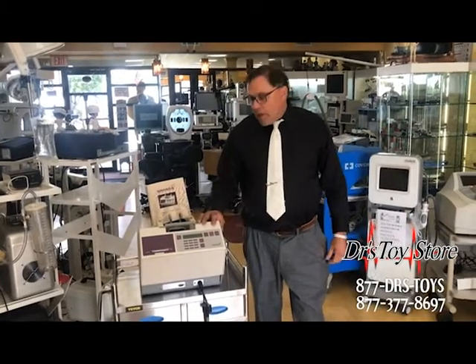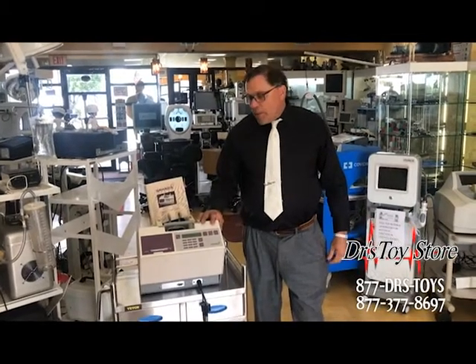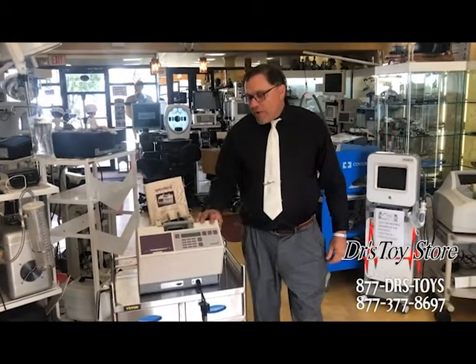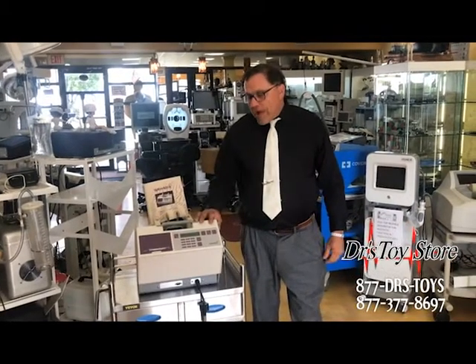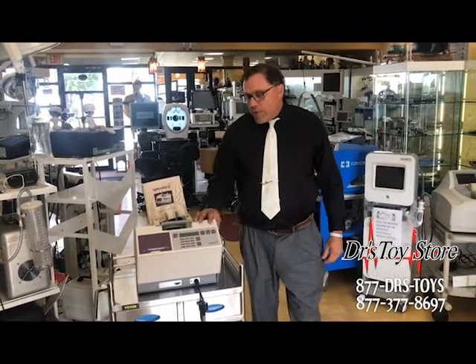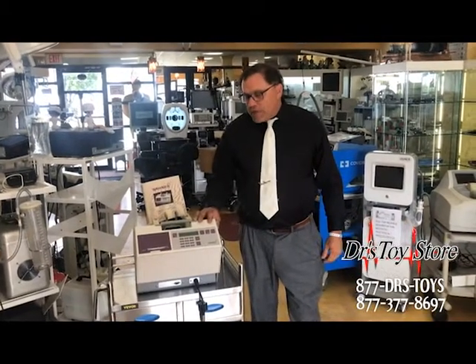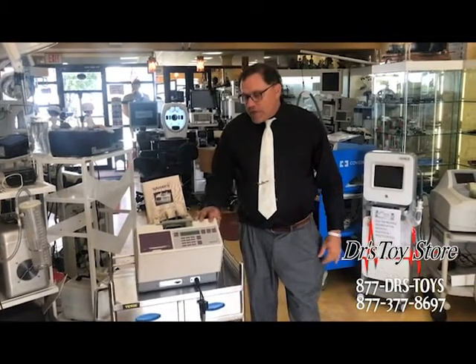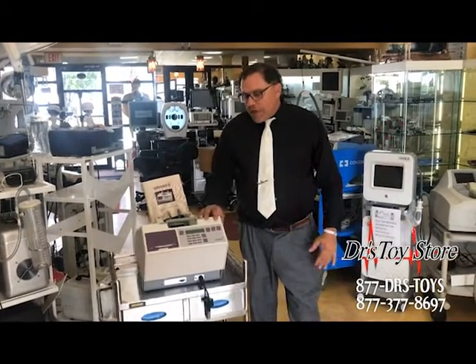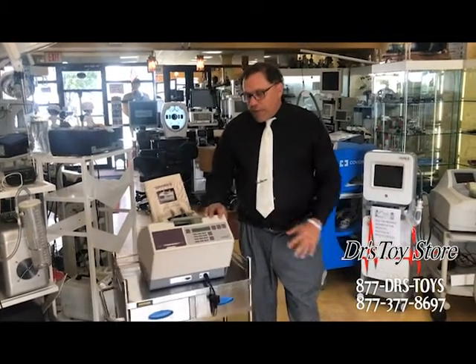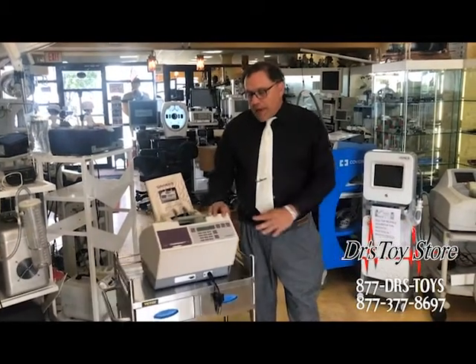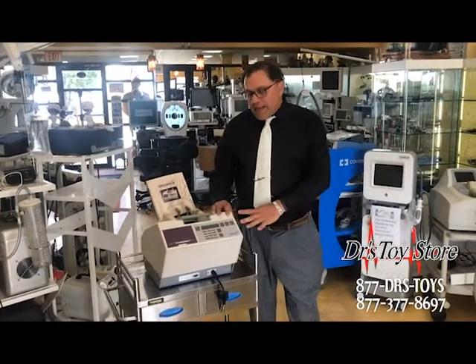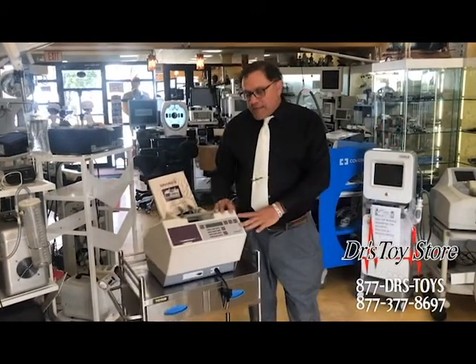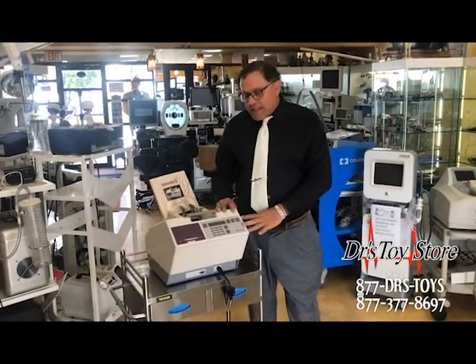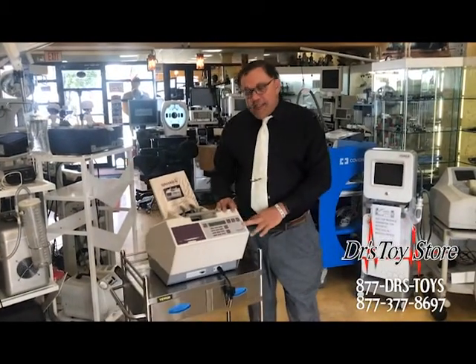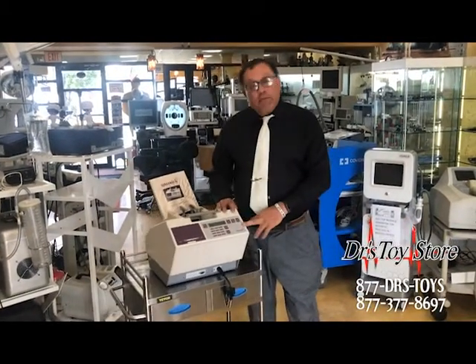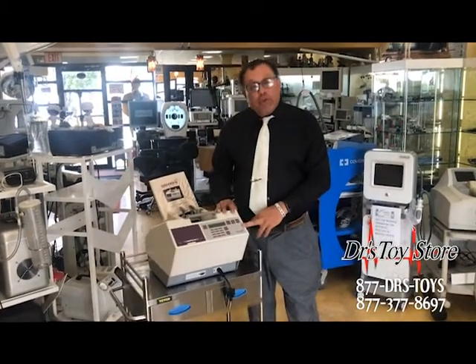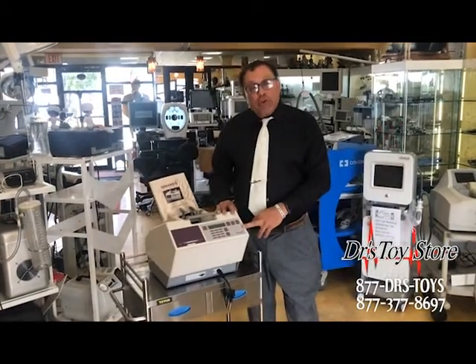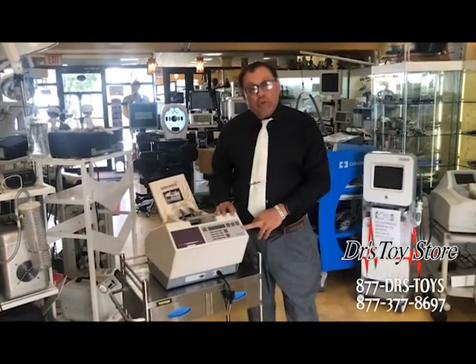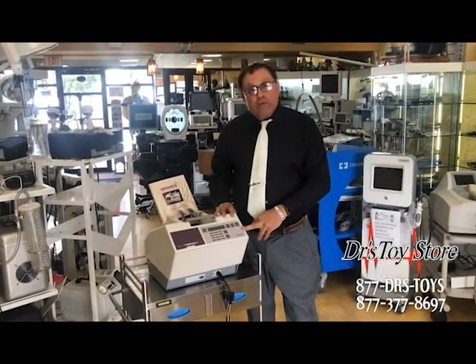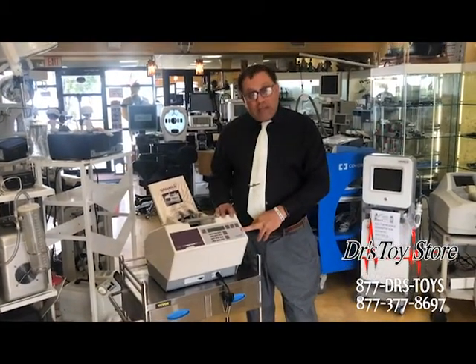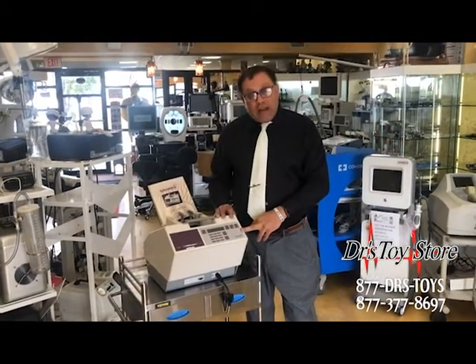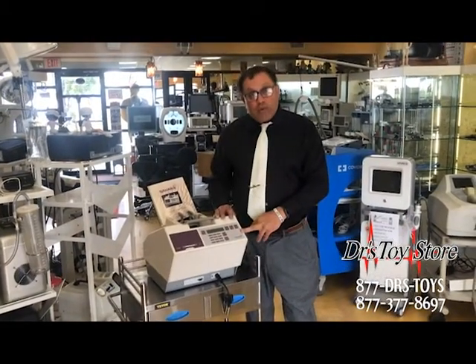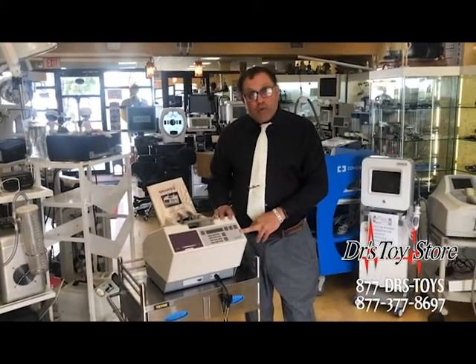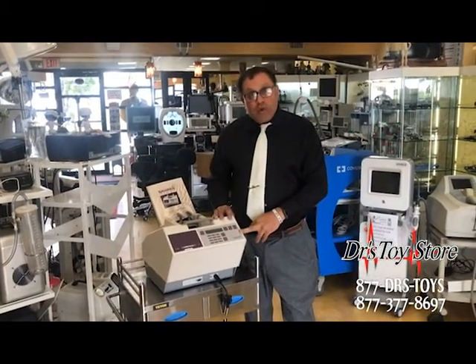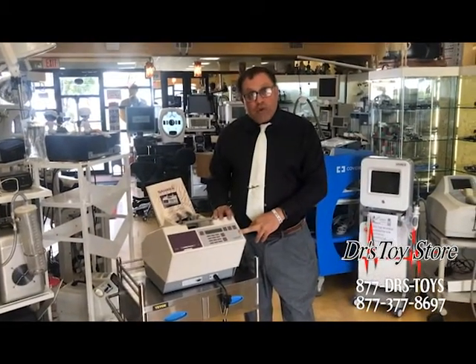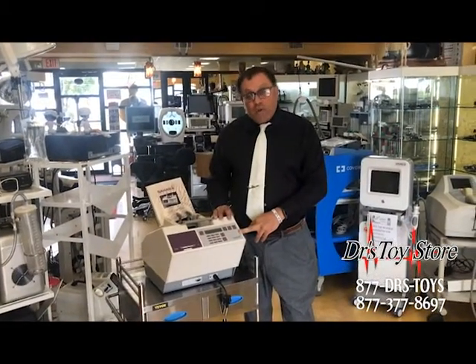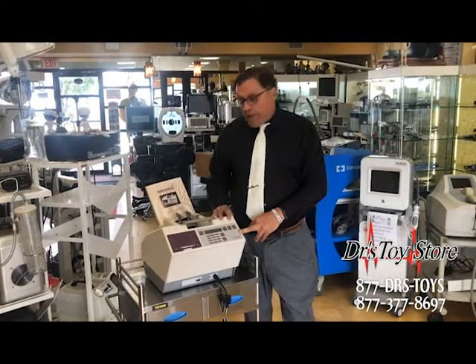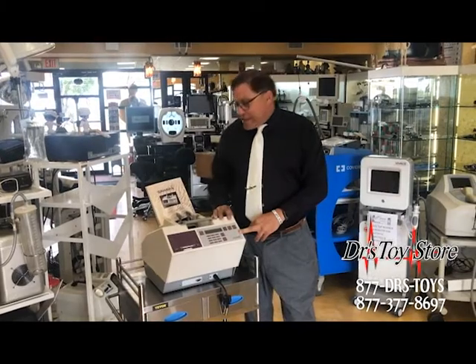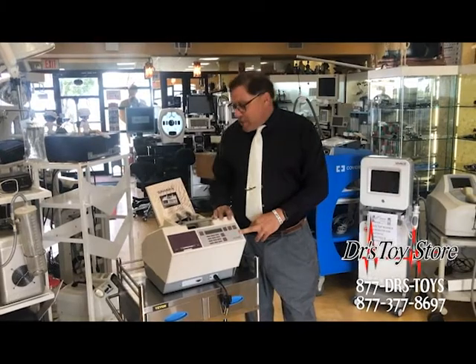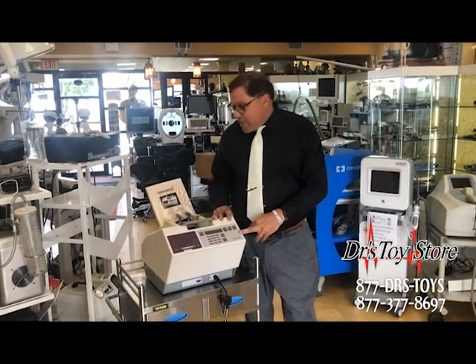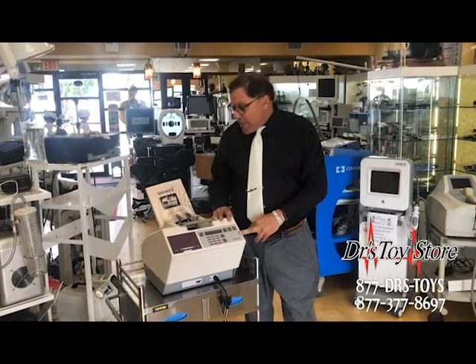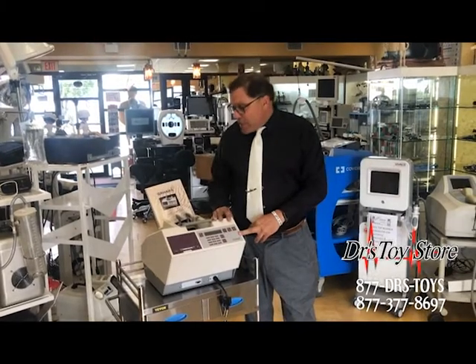We got one that just came in a box. It's never been used — at the Doctor's Toy Store, we buy some and repair them.